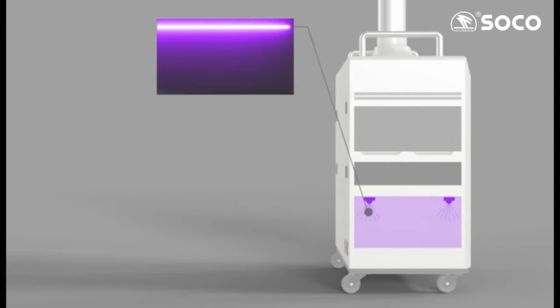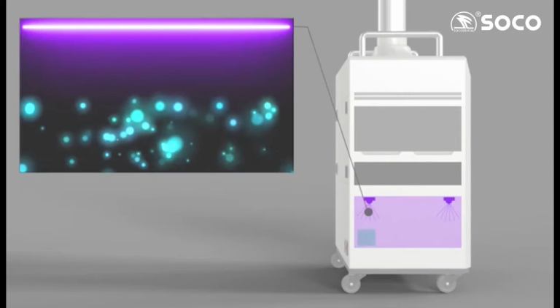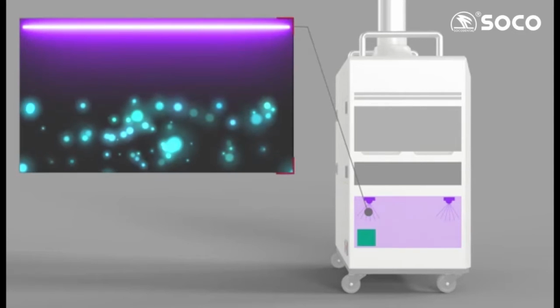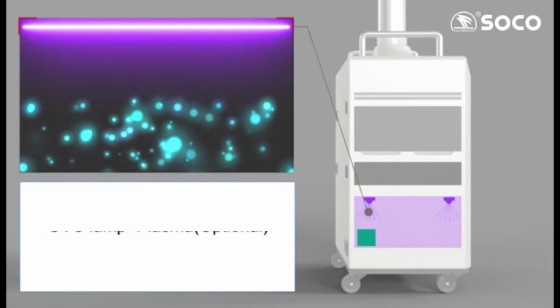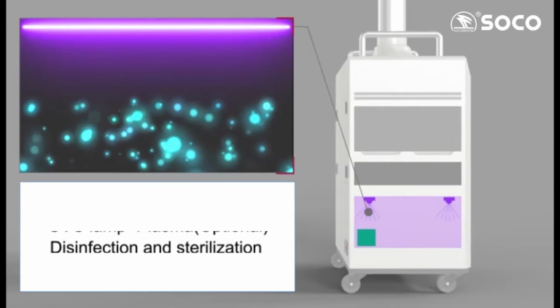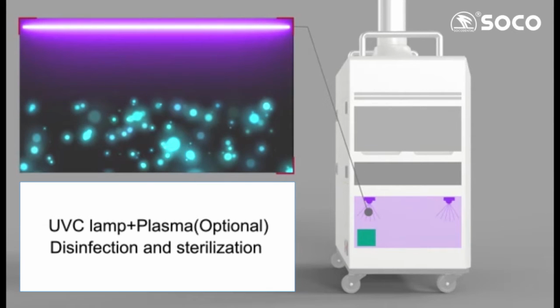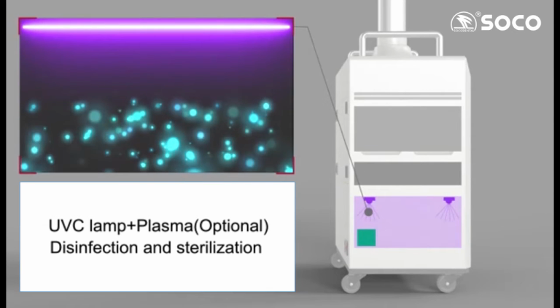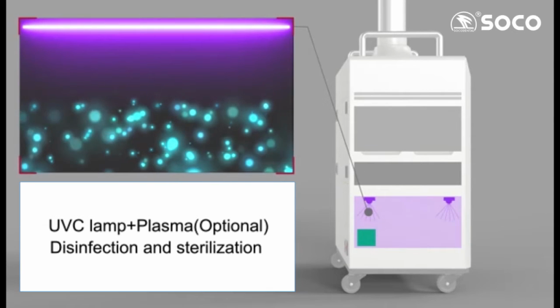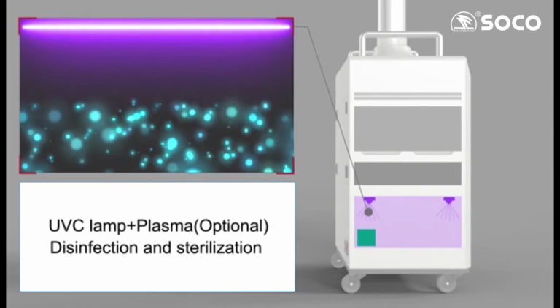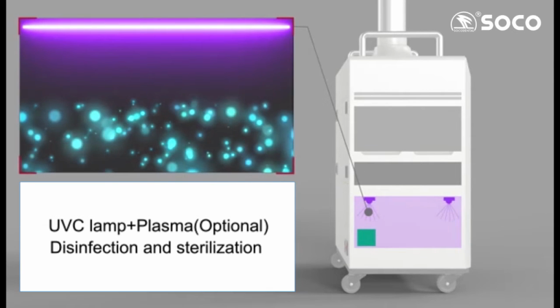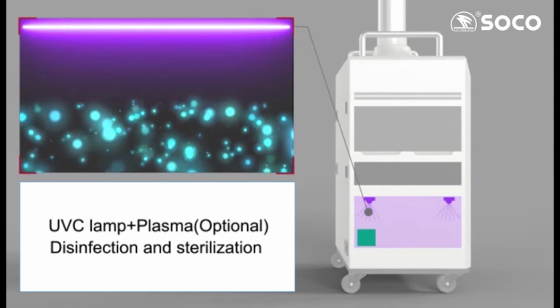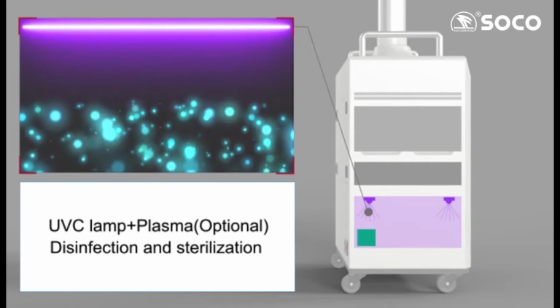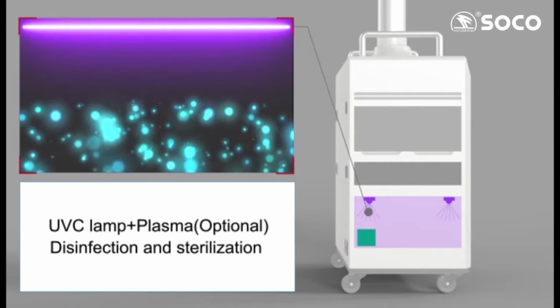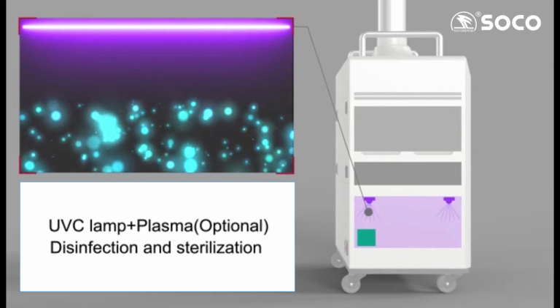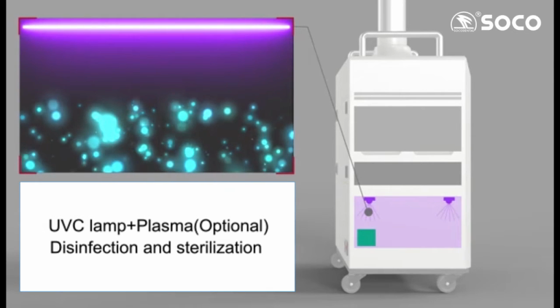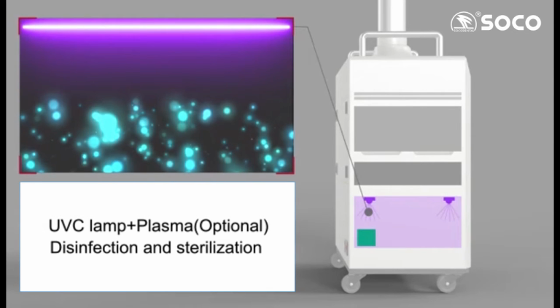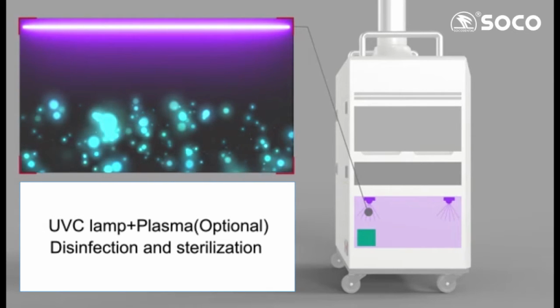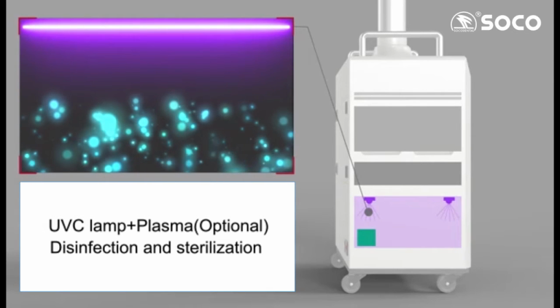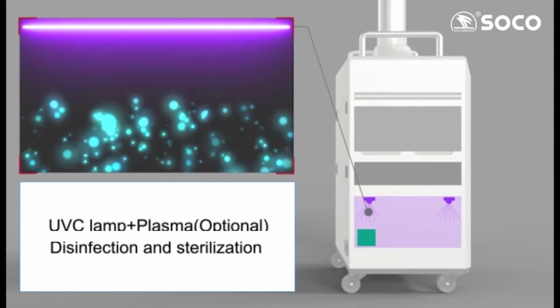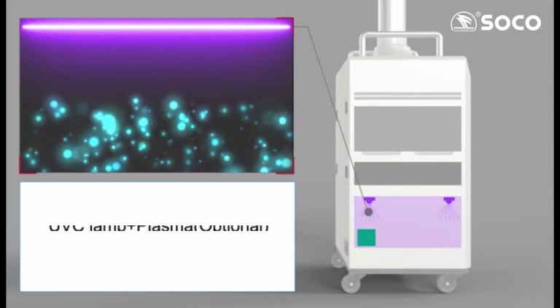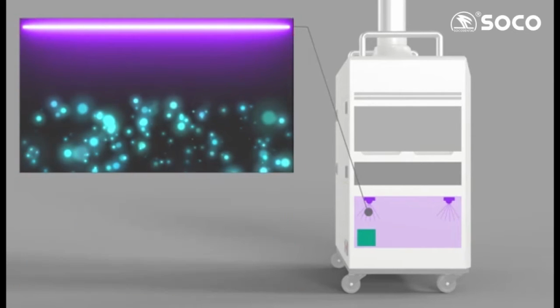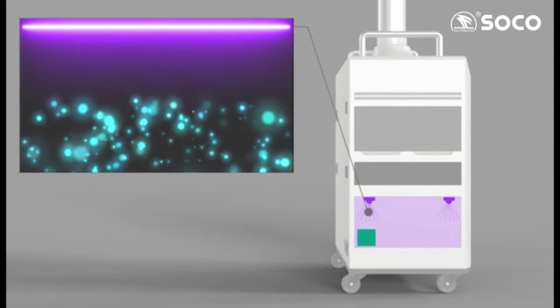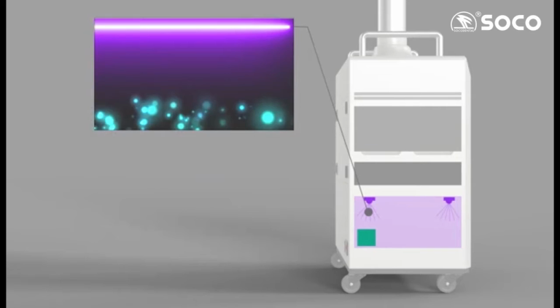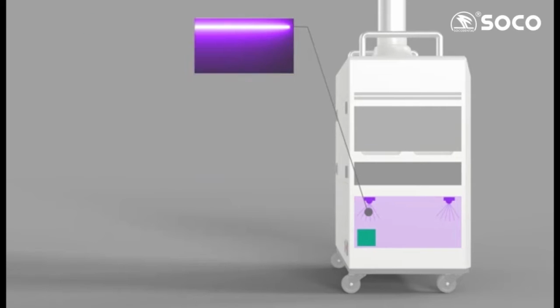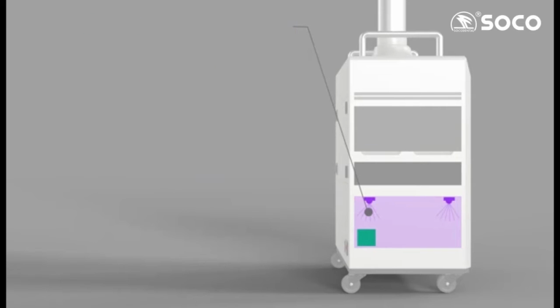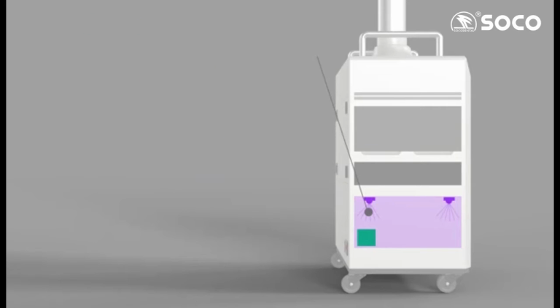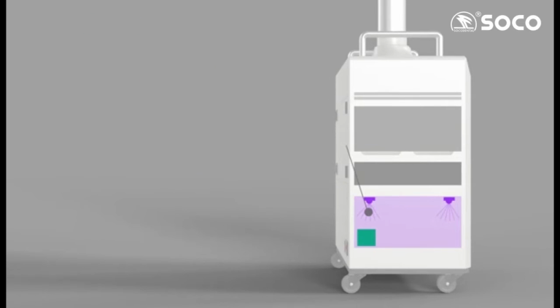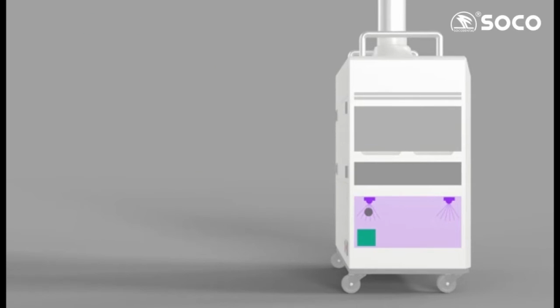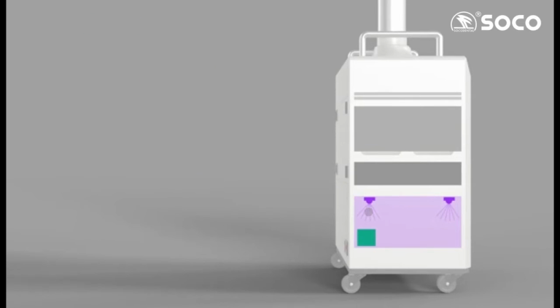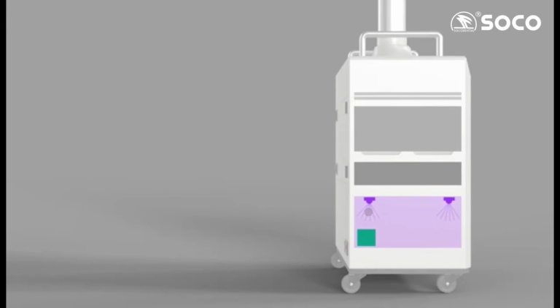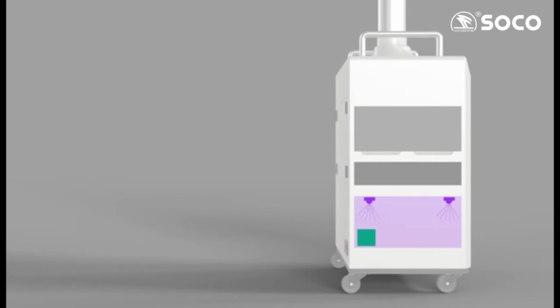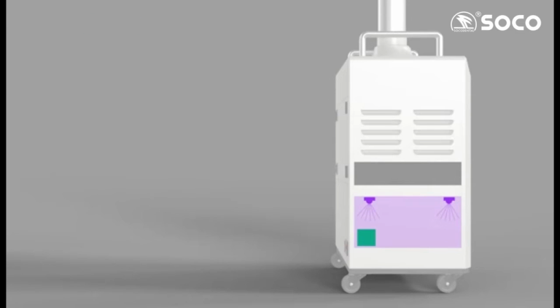UVC lamp plus plasma: optional disinfection and sterilization. Also effectively kills bacteria in aerosol.